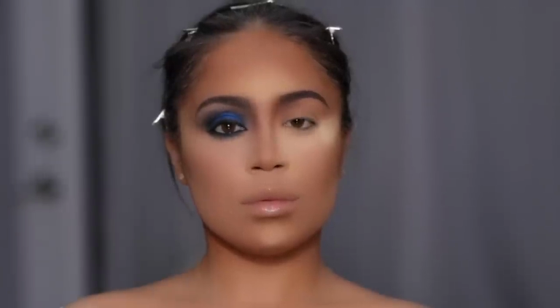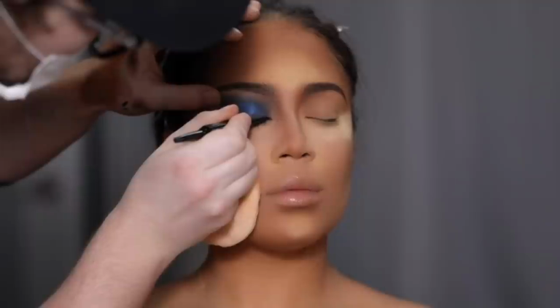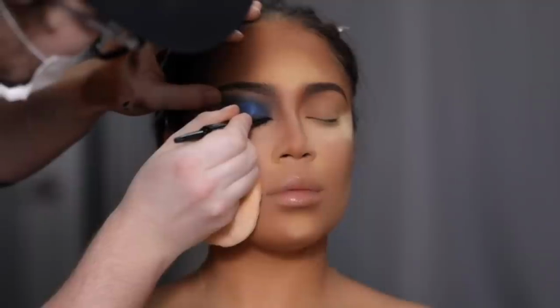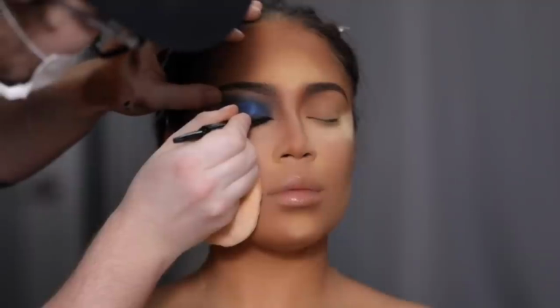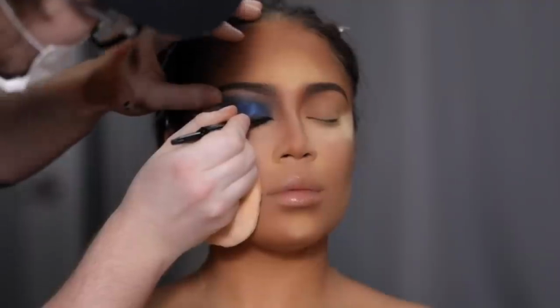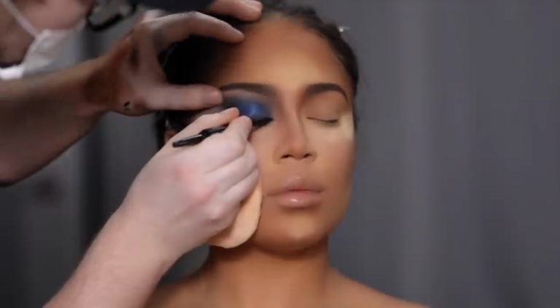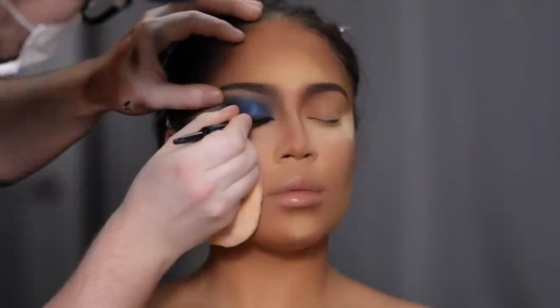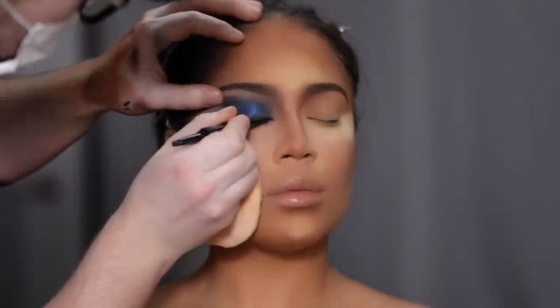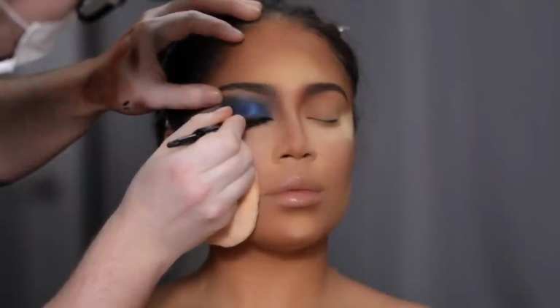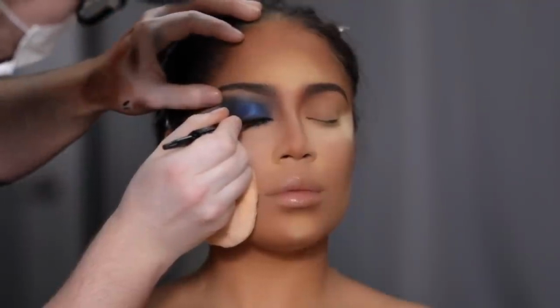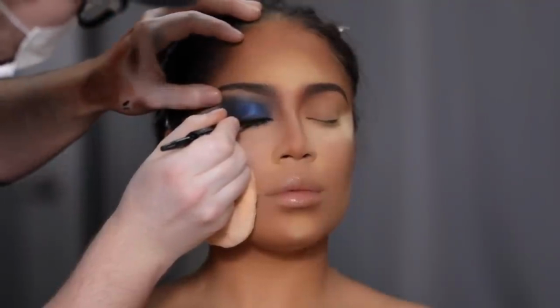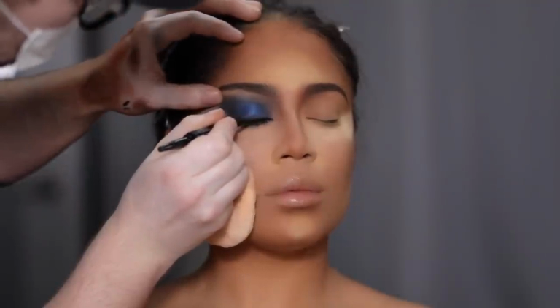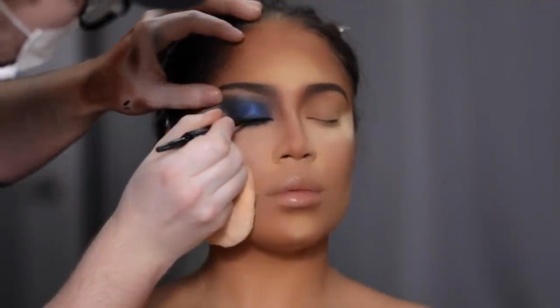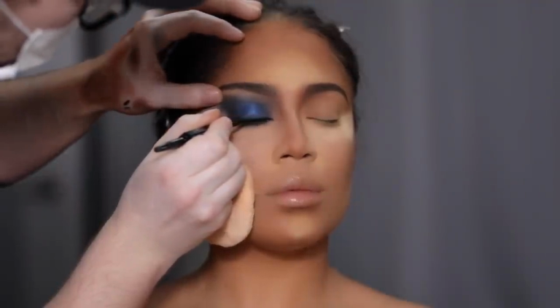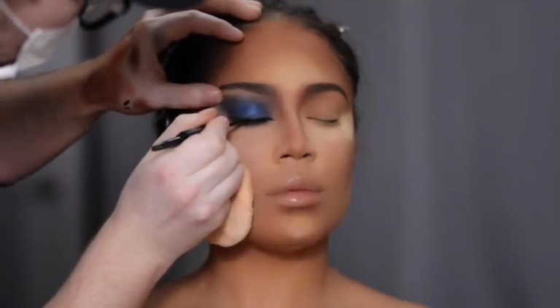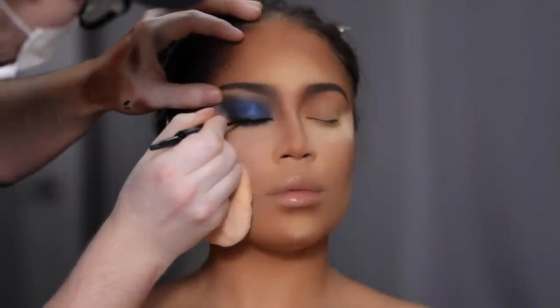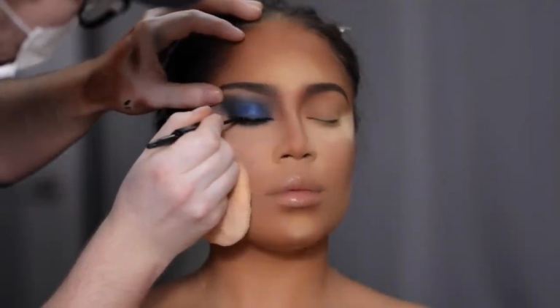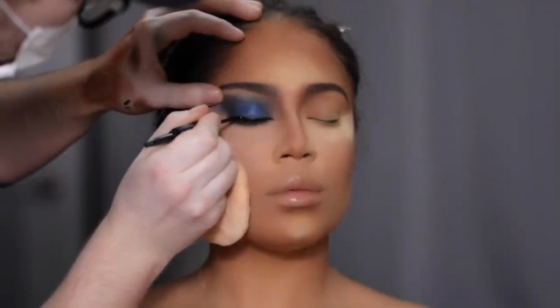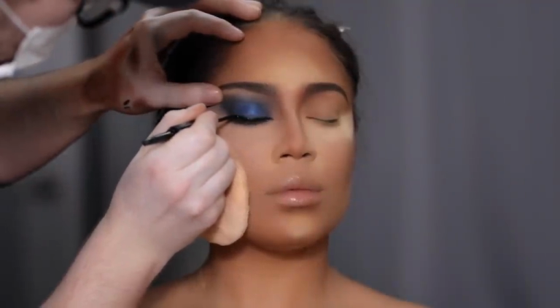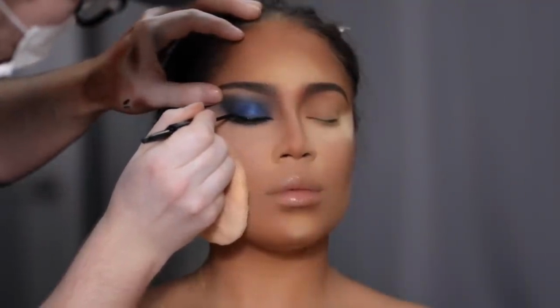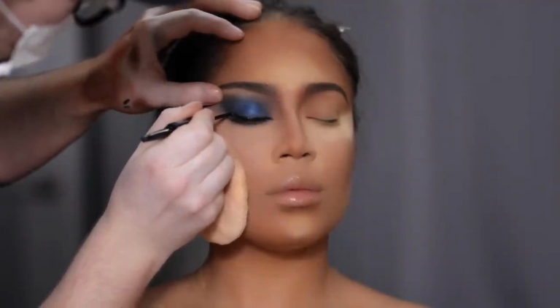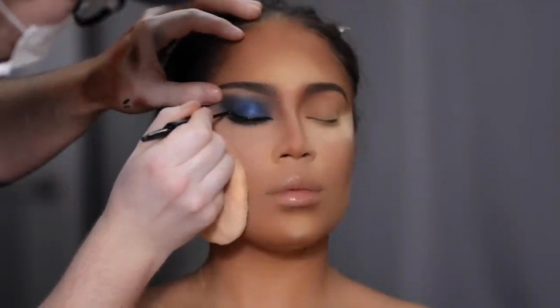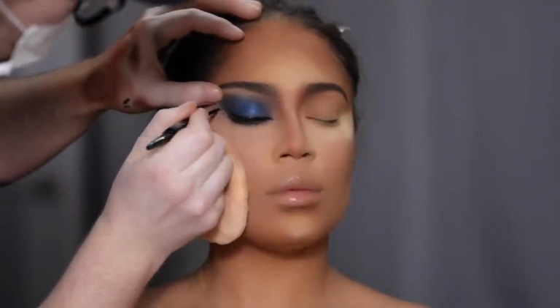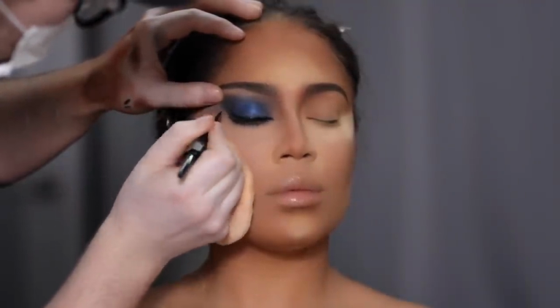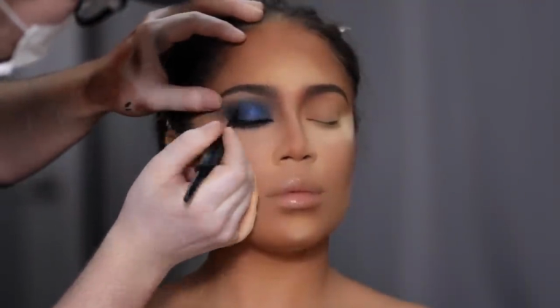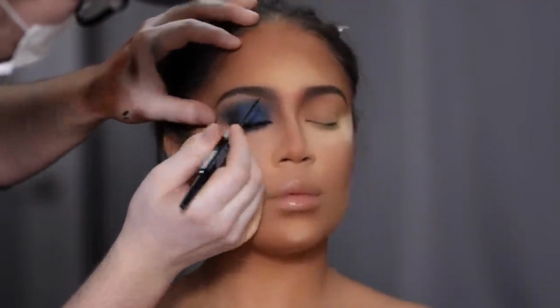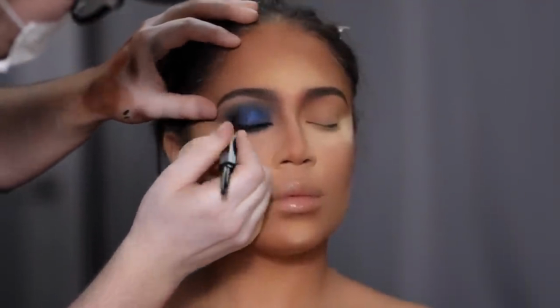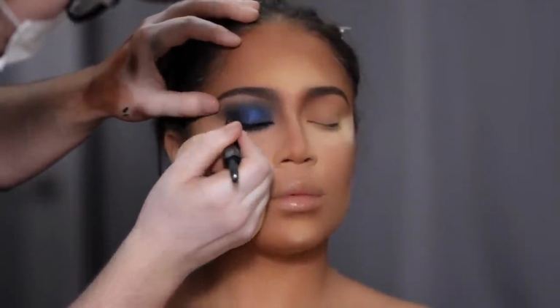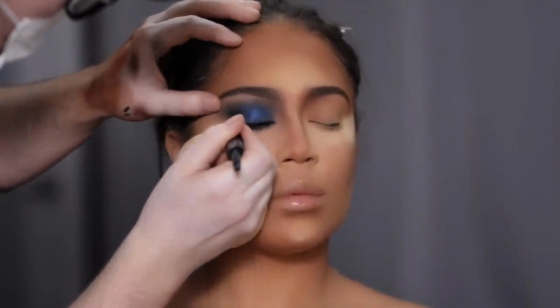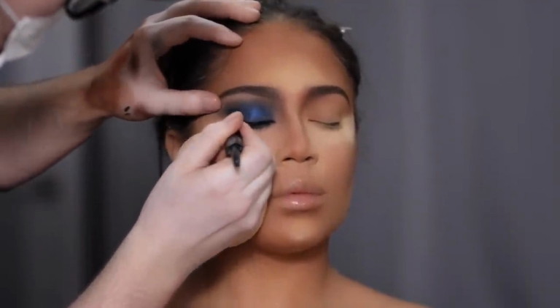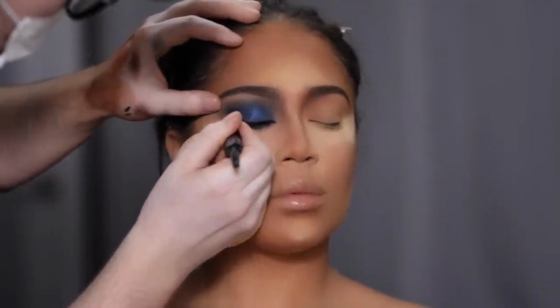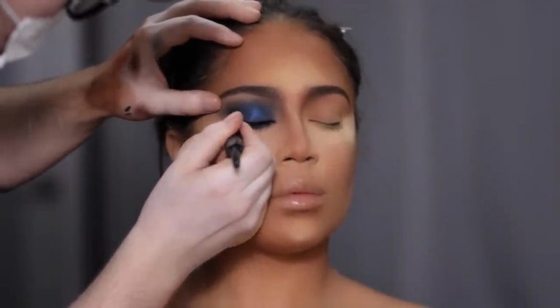On the other side of the Huda Beauty eyeliner there is a liquid pen, and I'm using that just to trace the upper waterline.